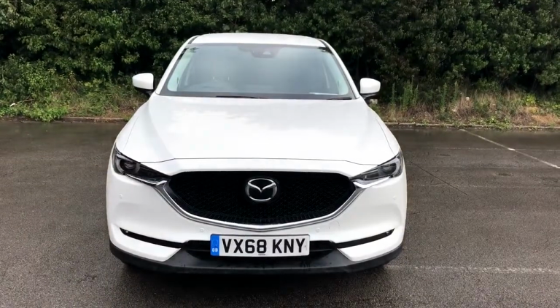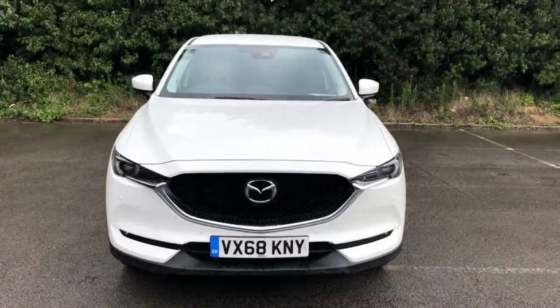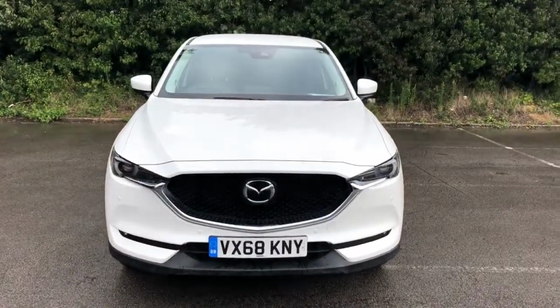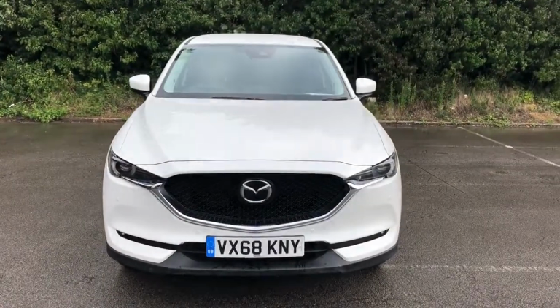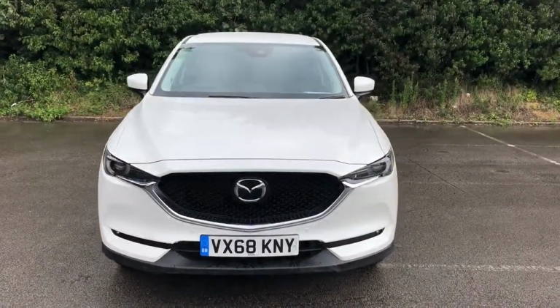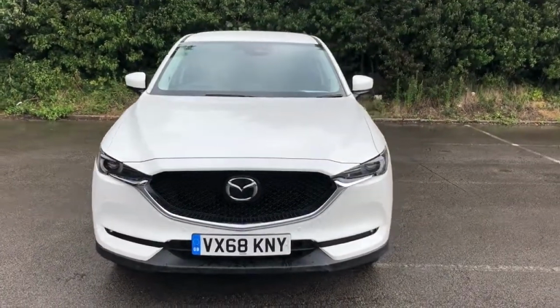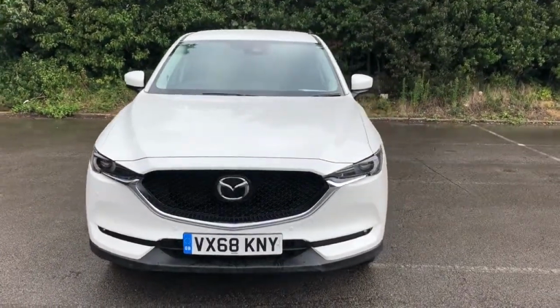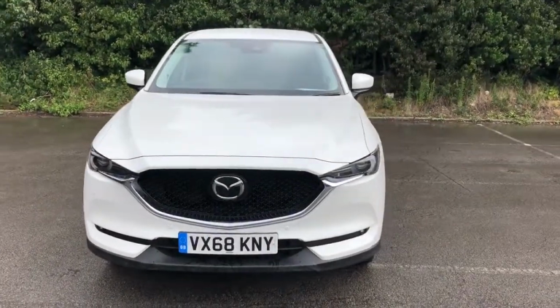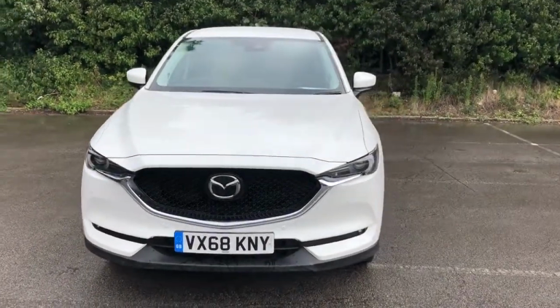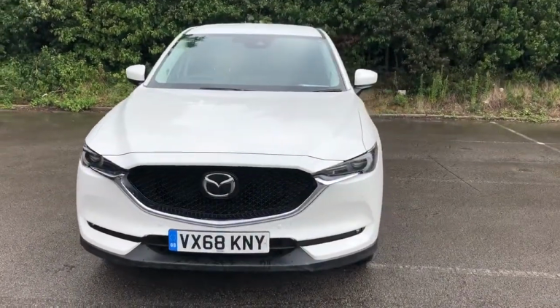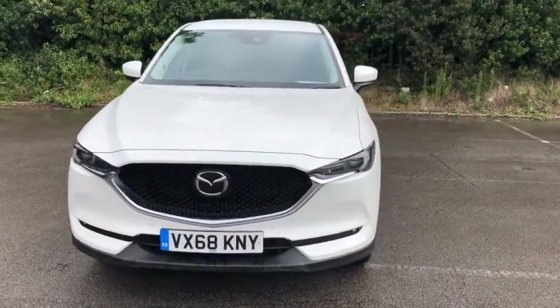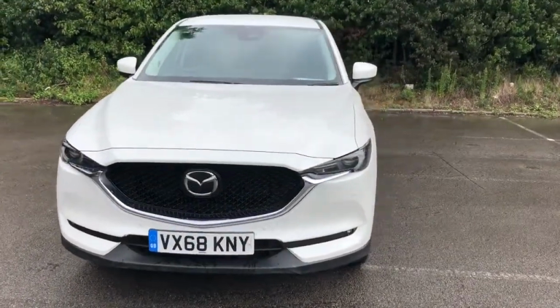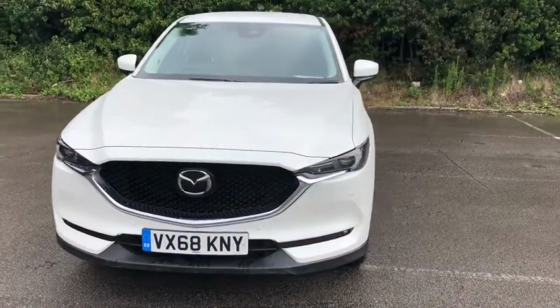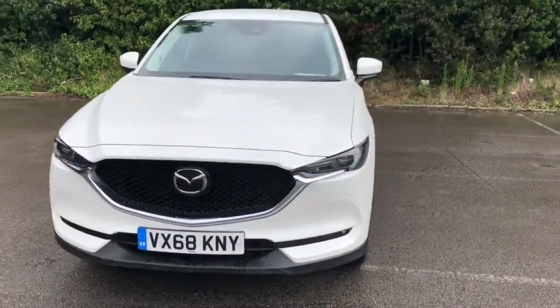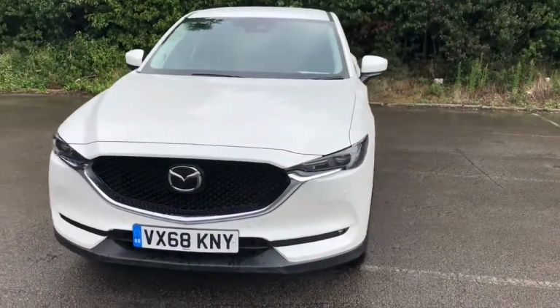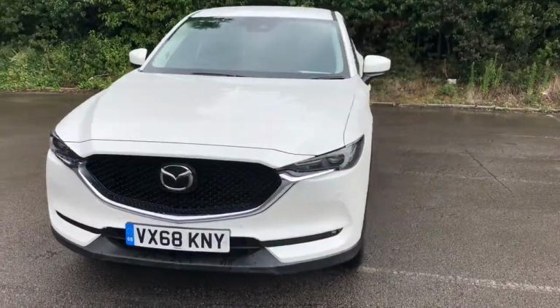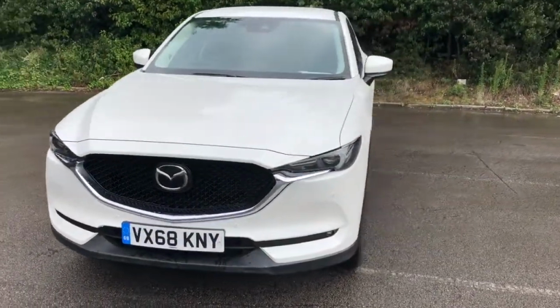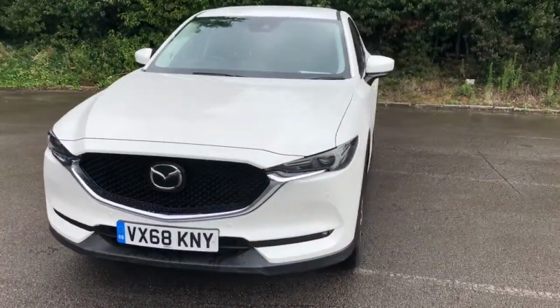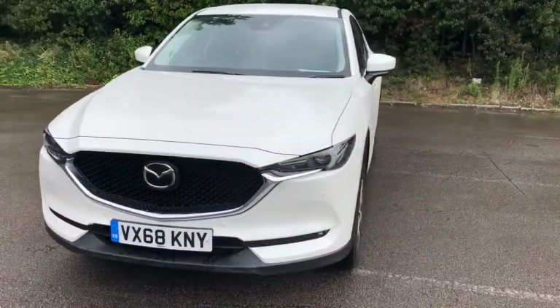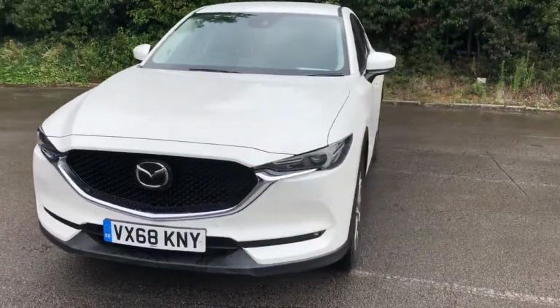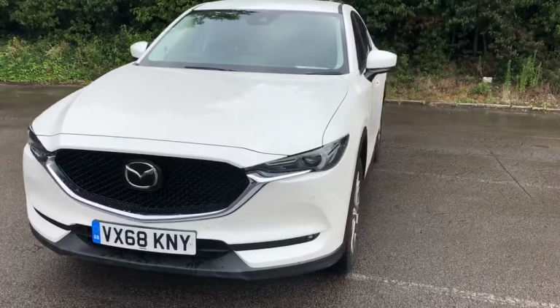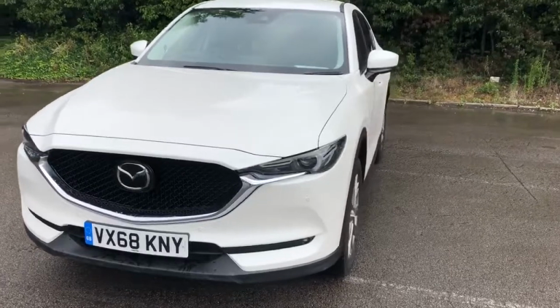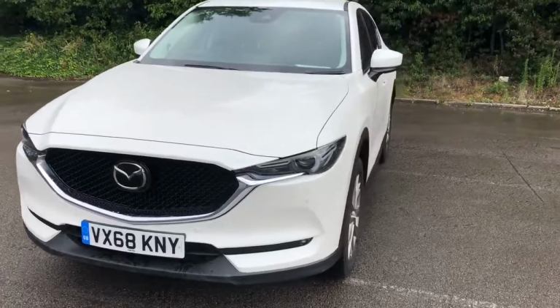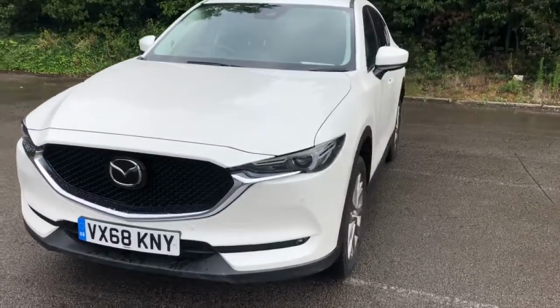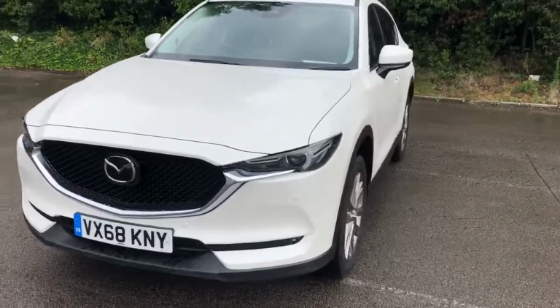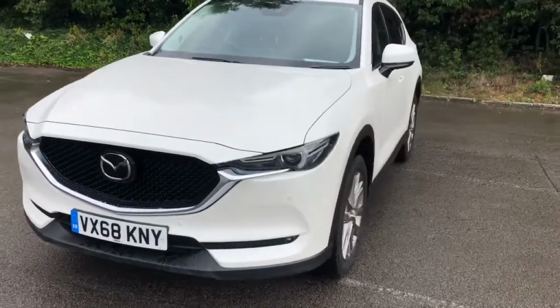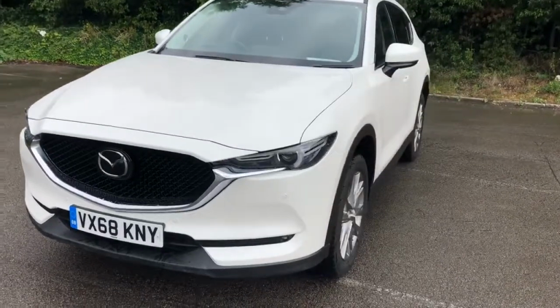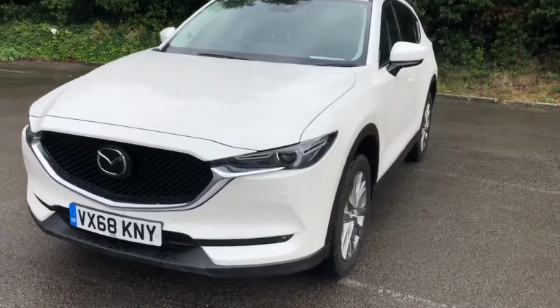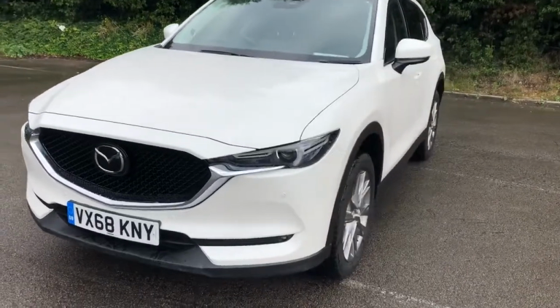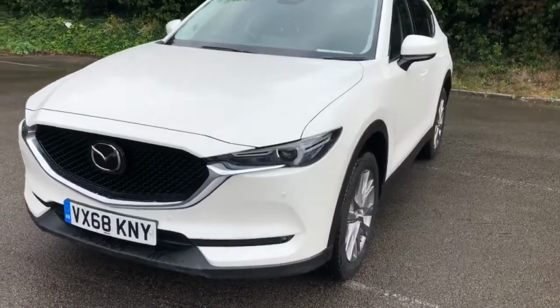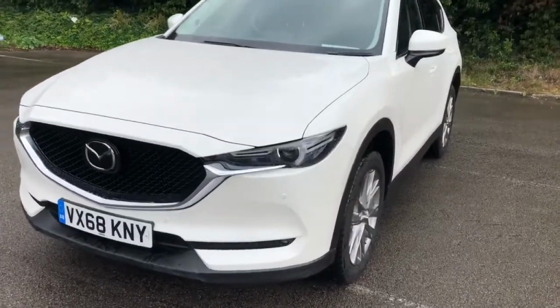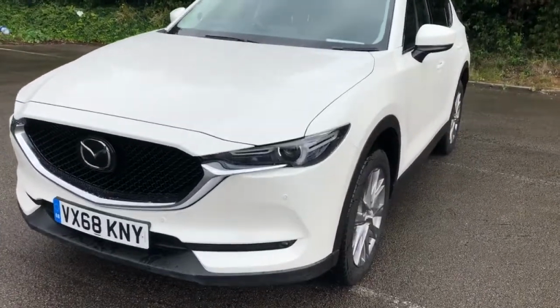Welcome to Pentagon Mazda at Lincoln Tritton Road. Here we have a 68 plate Mazda CX-5 Sport Nav Plus.